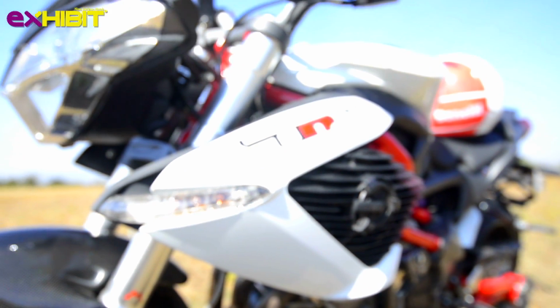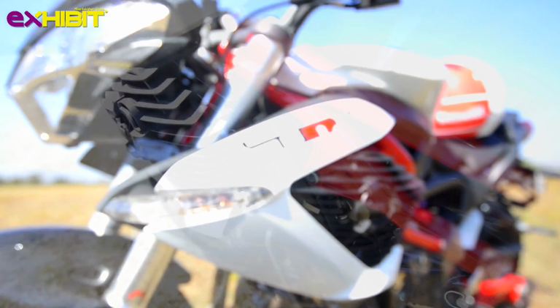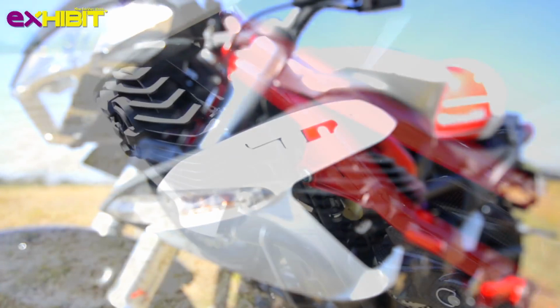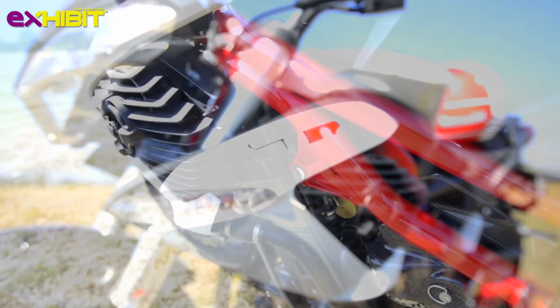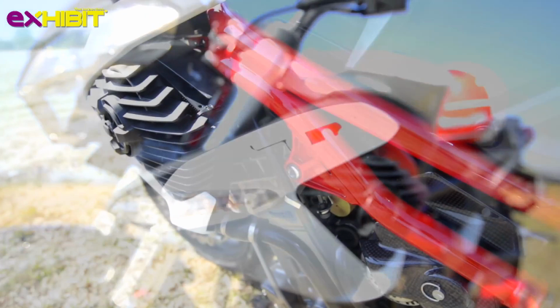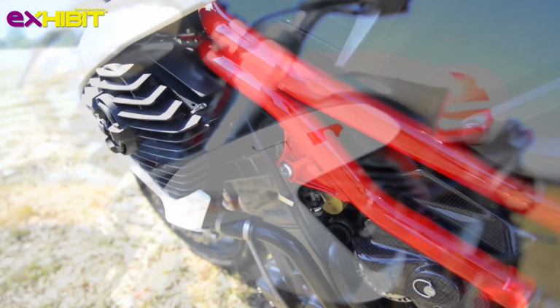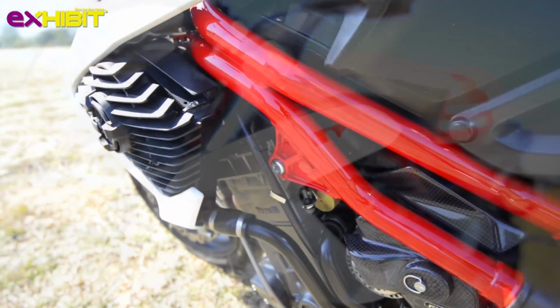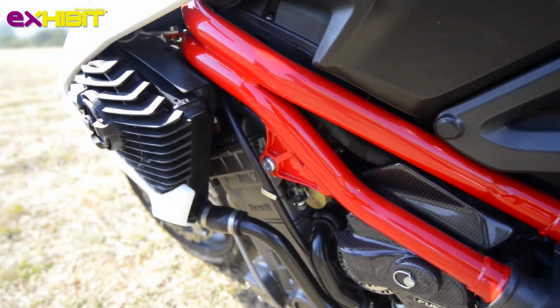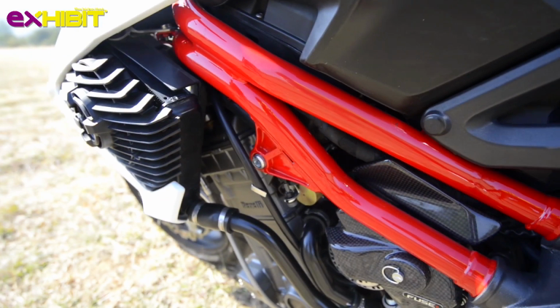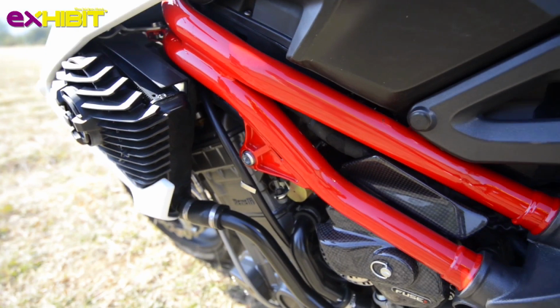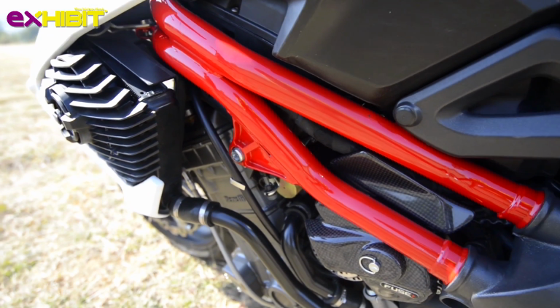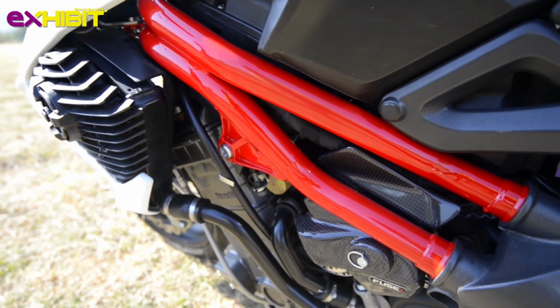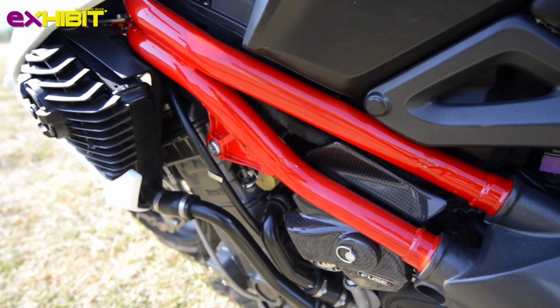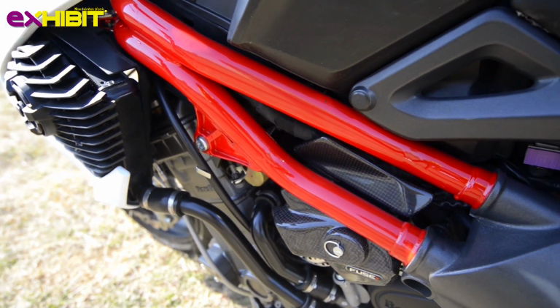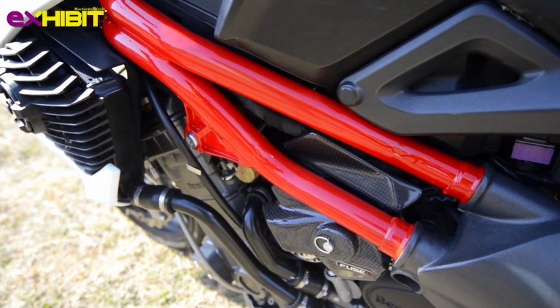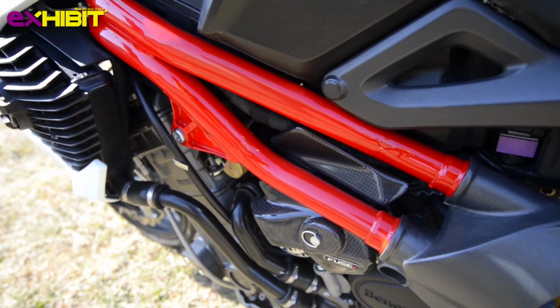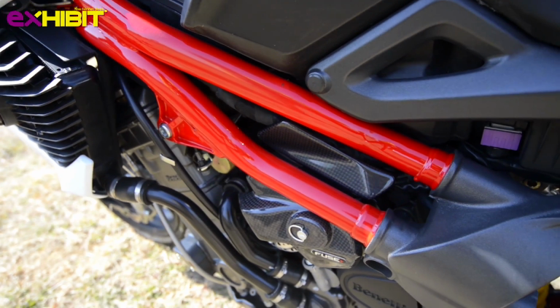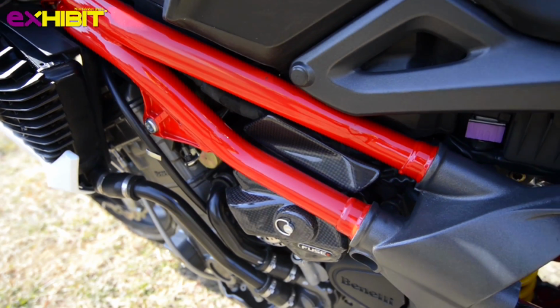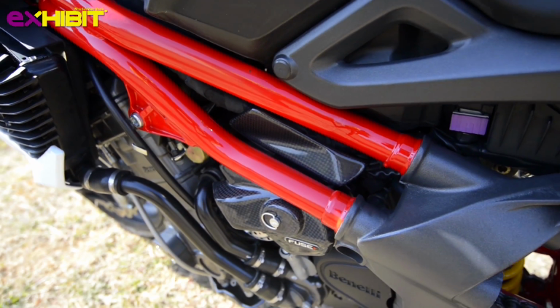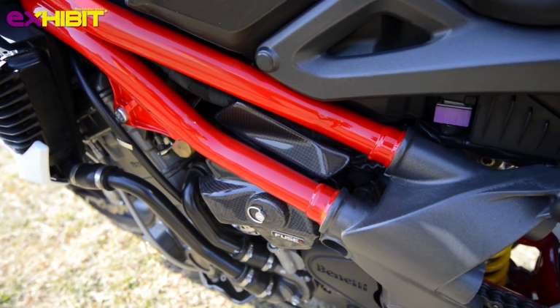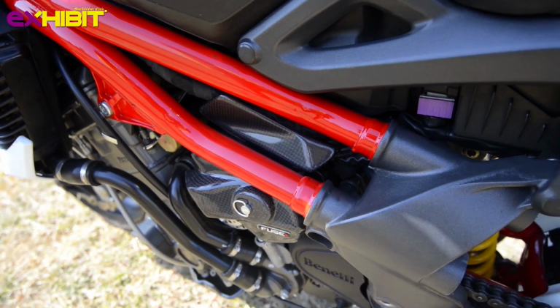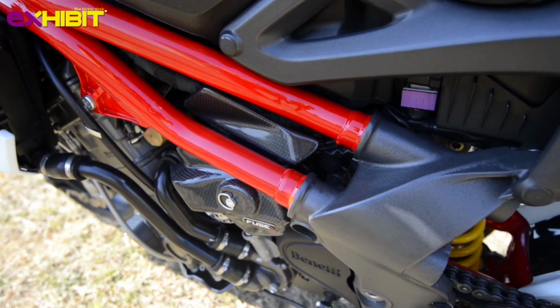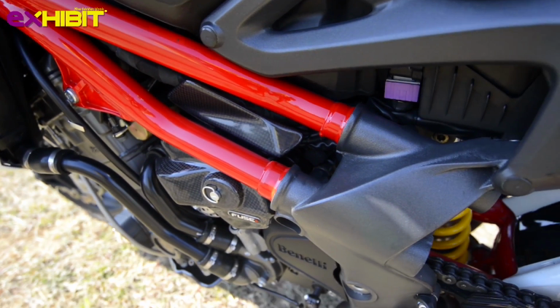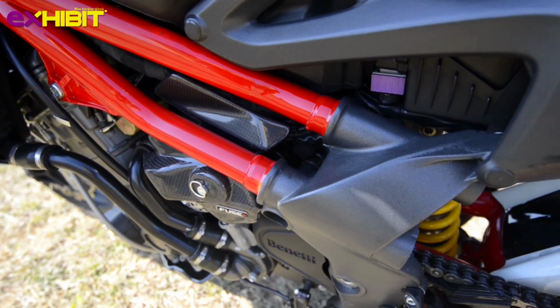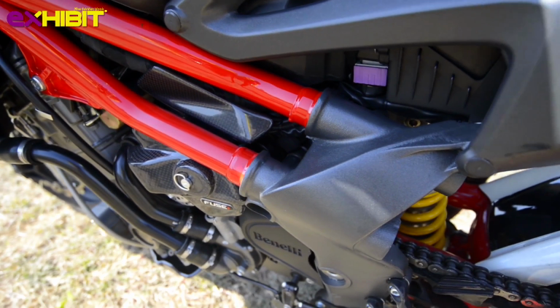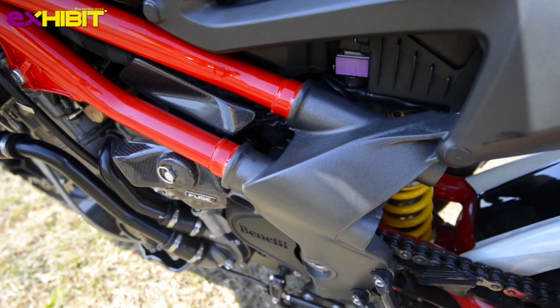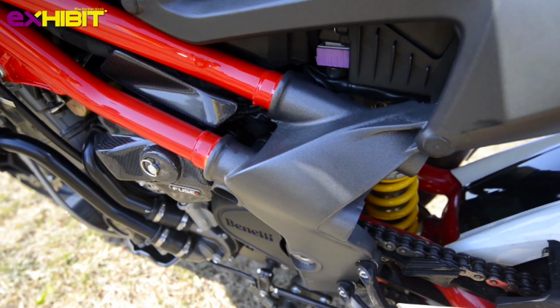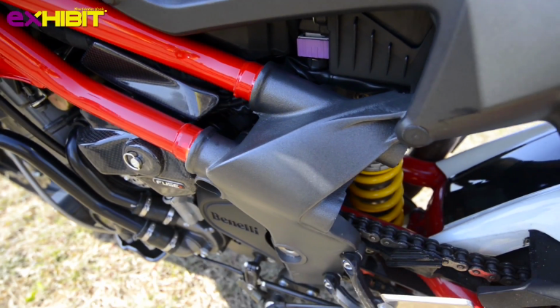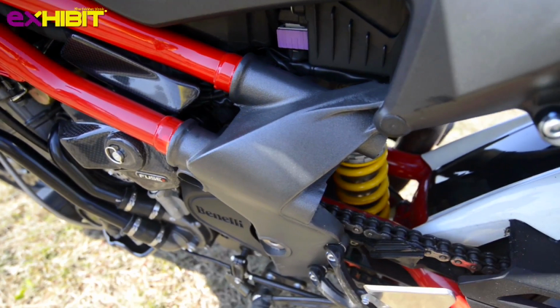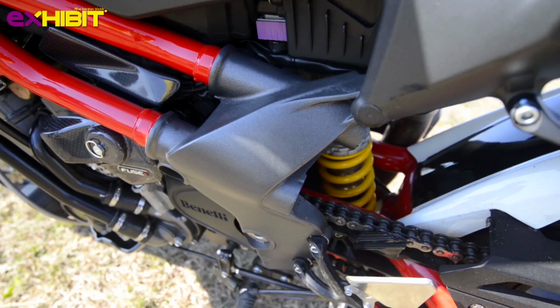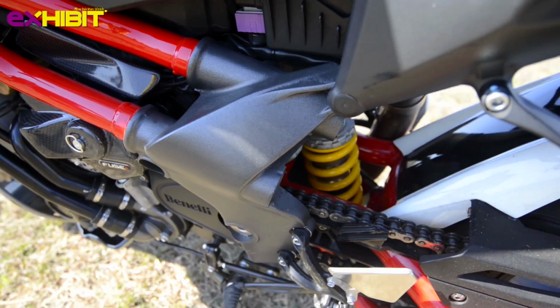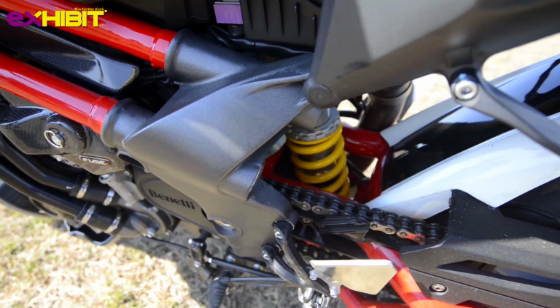What keeps the bike steady is its 50mm upside-down forks and the monoshock setup under the belly.